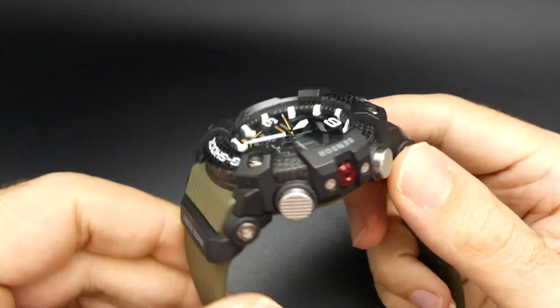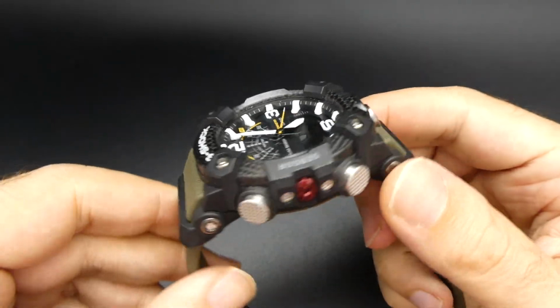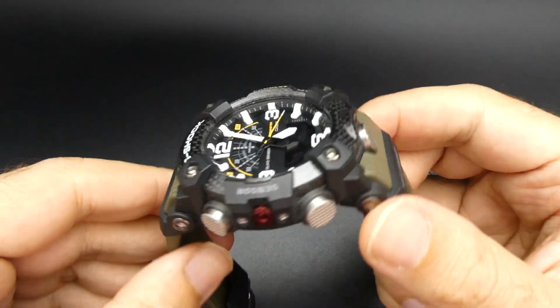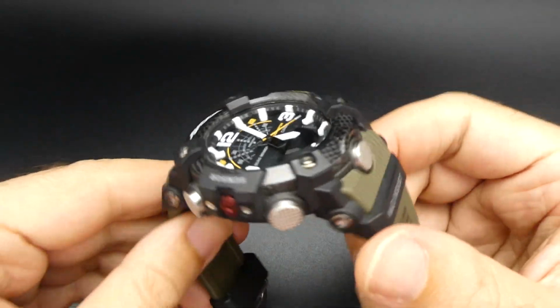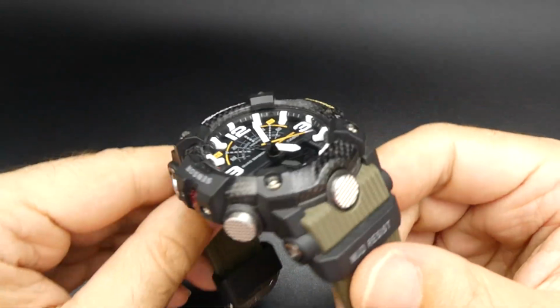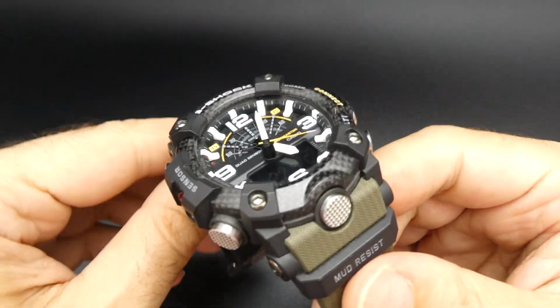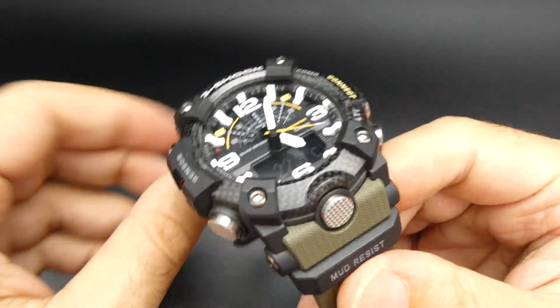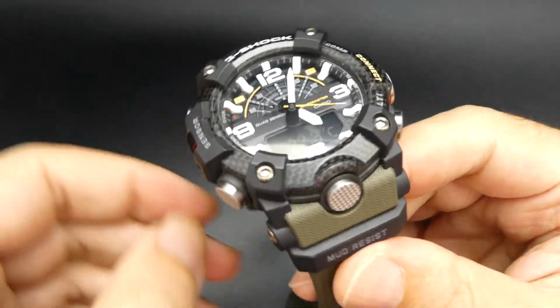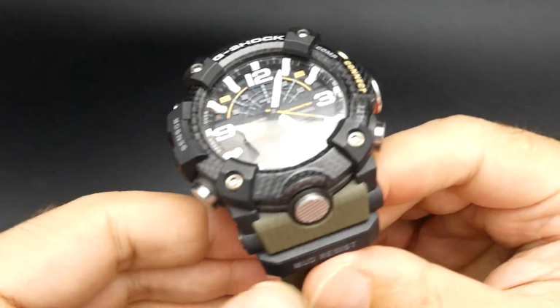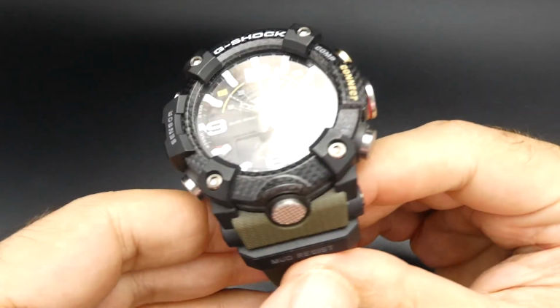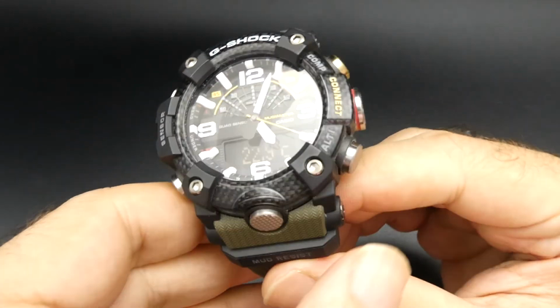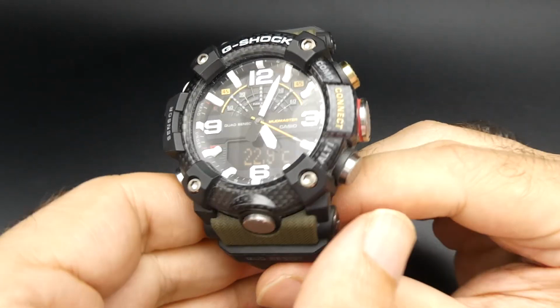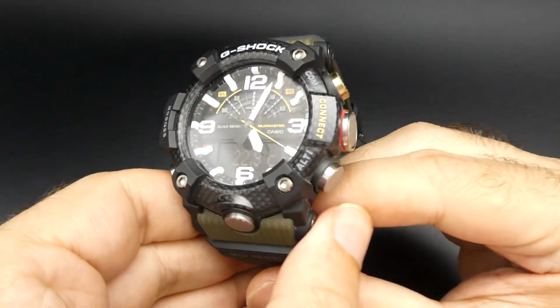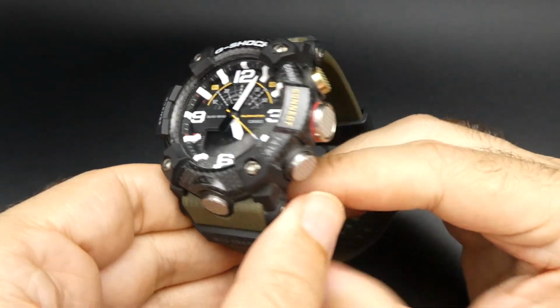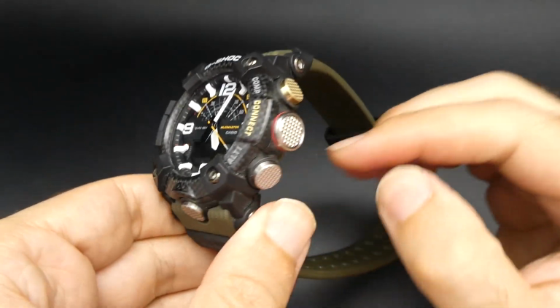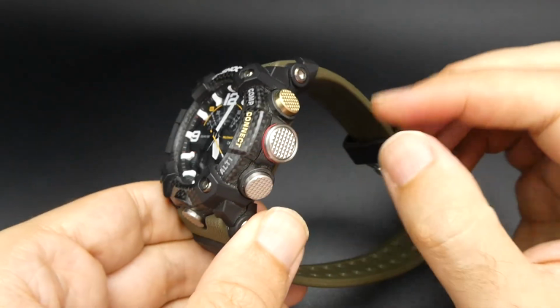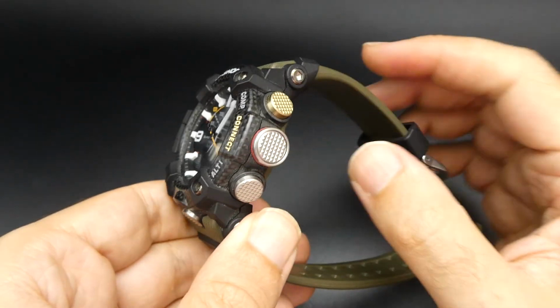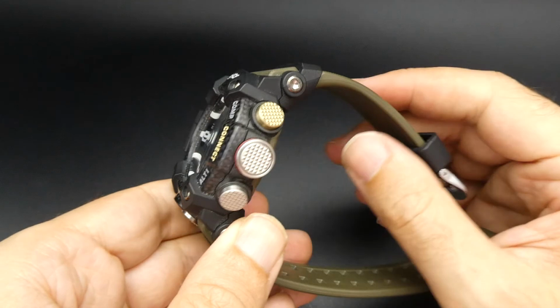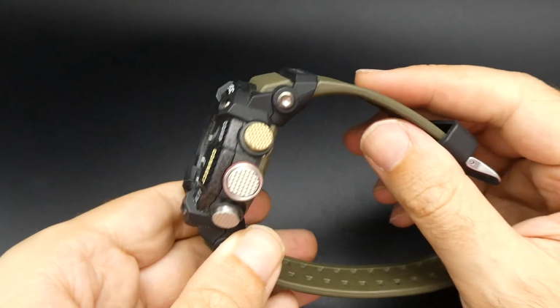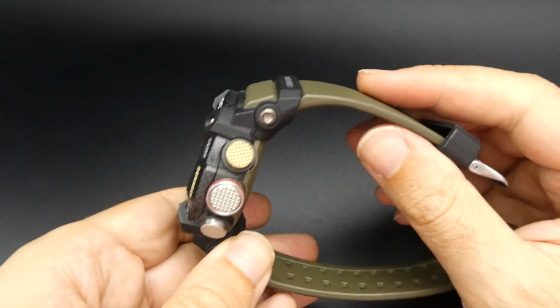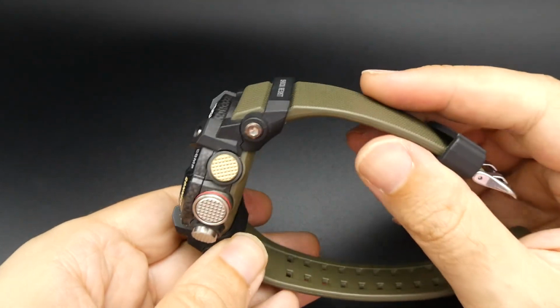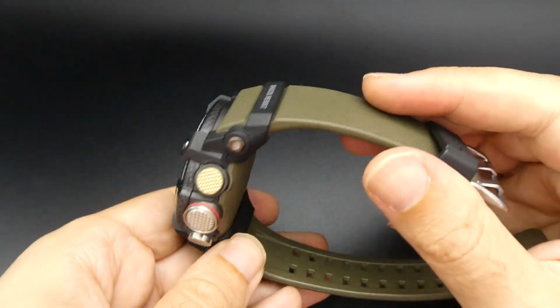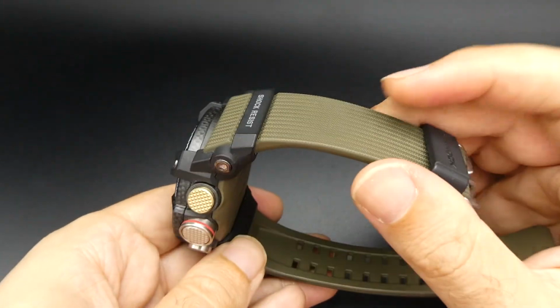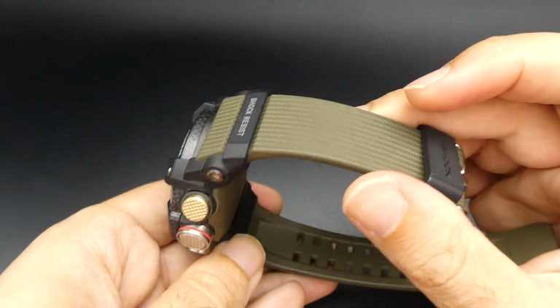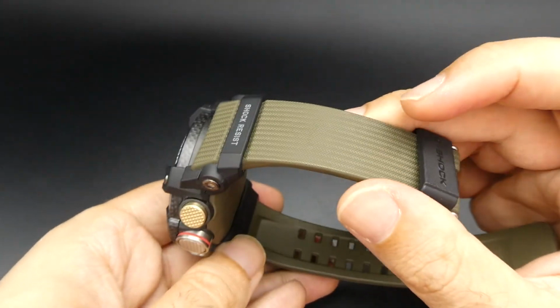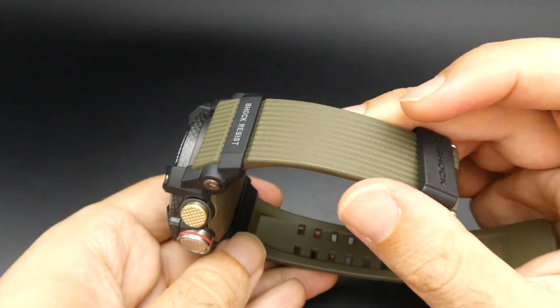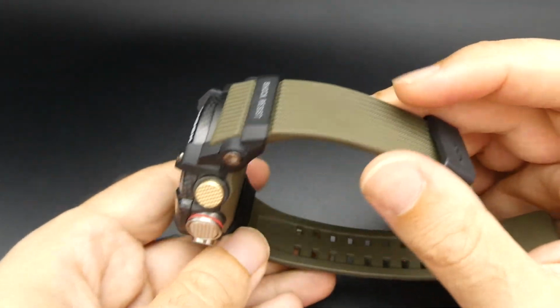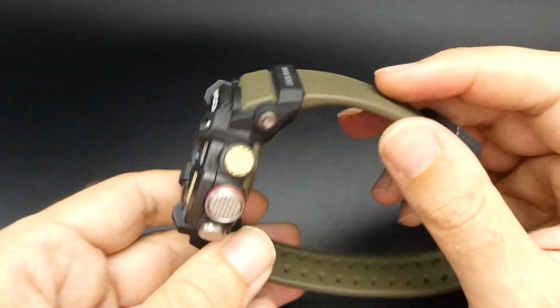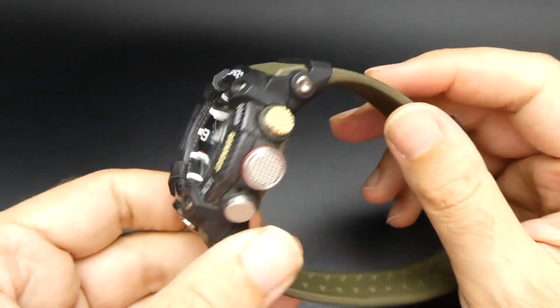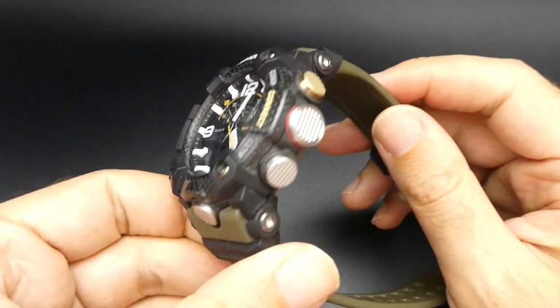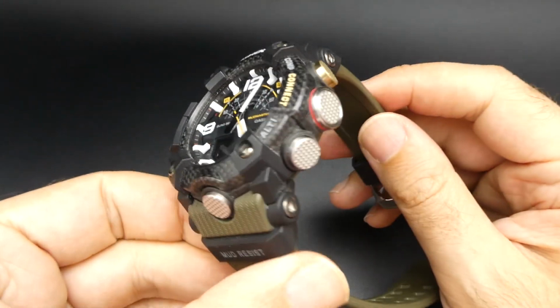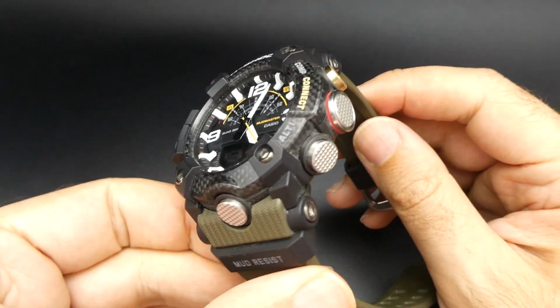It comes with a choice of colors and a choice of straps. This one you can see is on the brown strap.